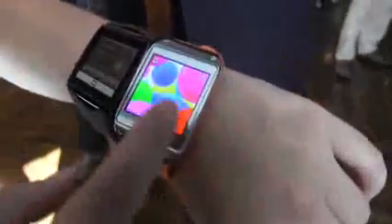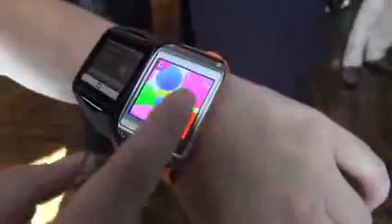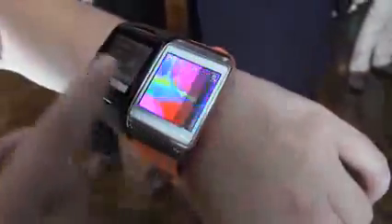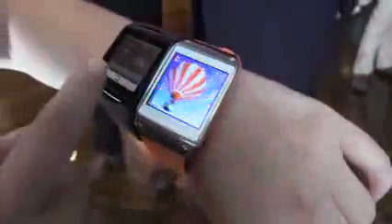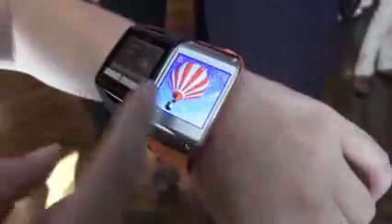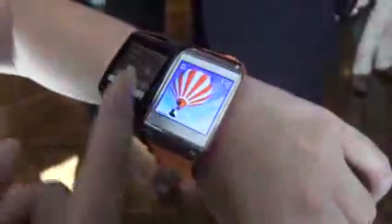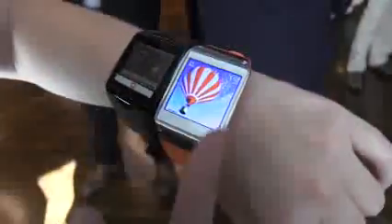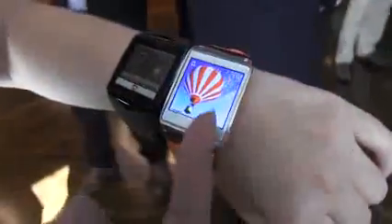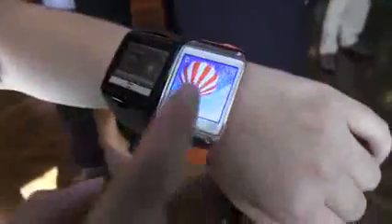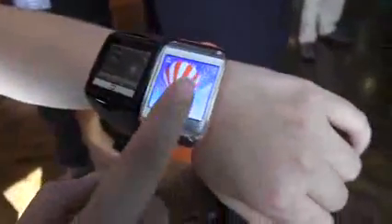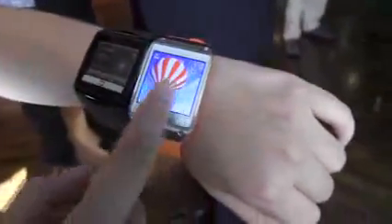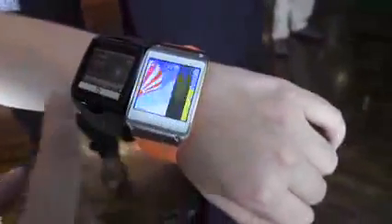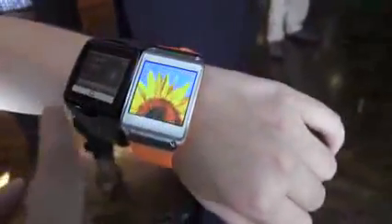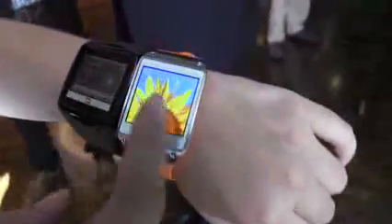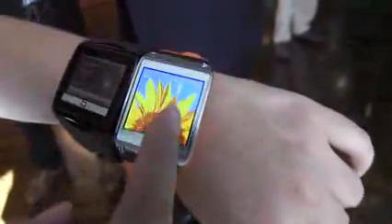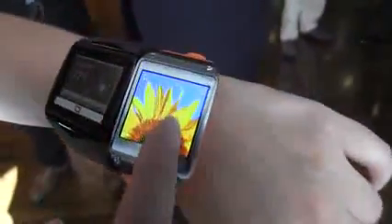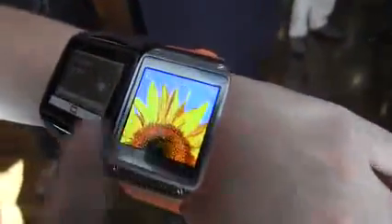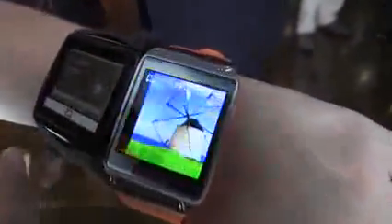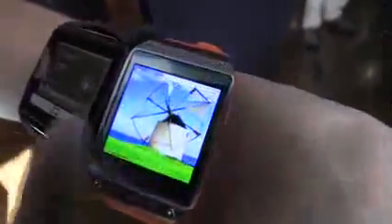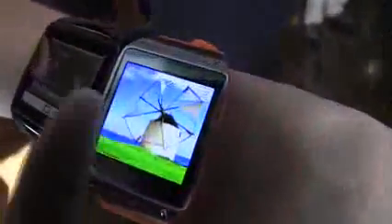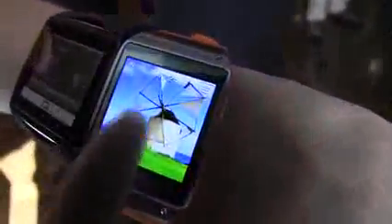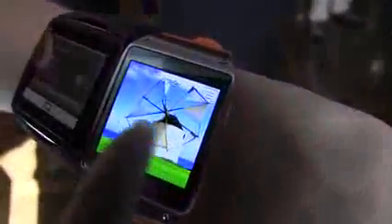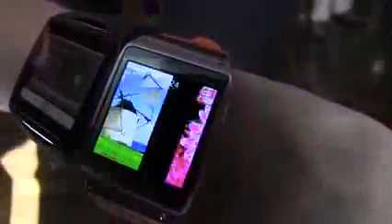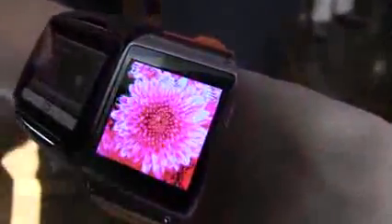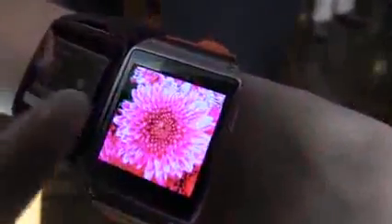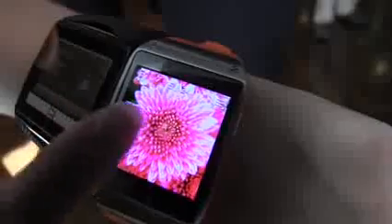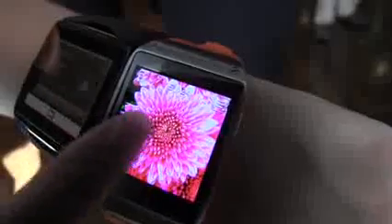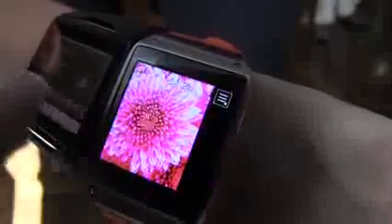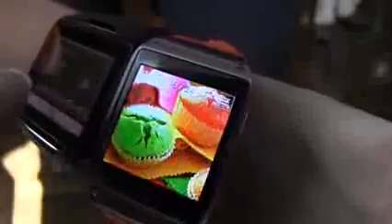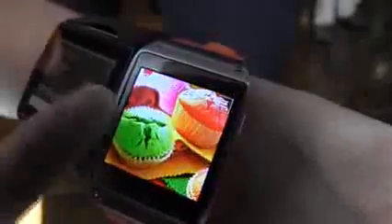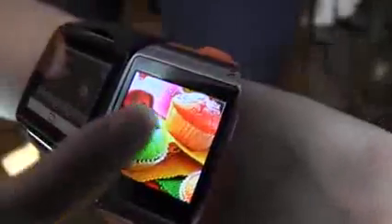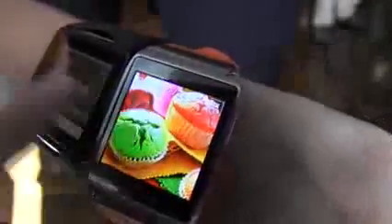They both have color displays, but check out the color on the Samsung Galaxy Gear — that's just totally, absolutely beautiful.